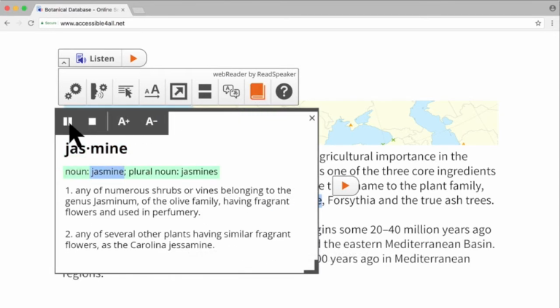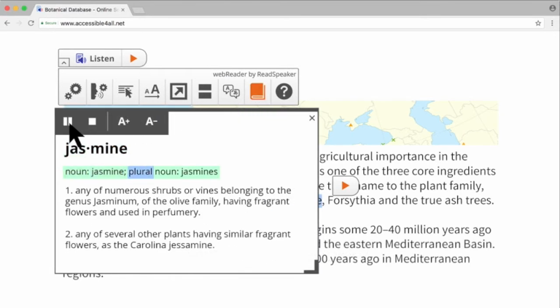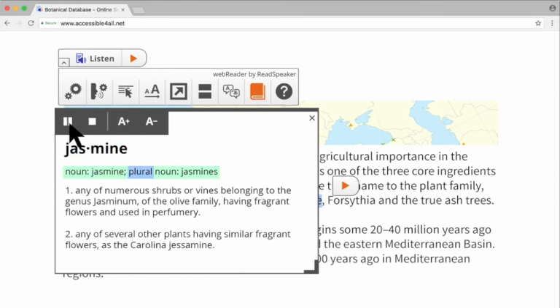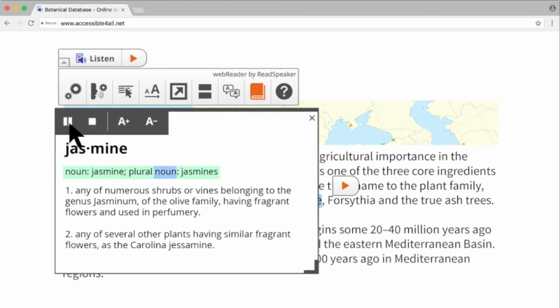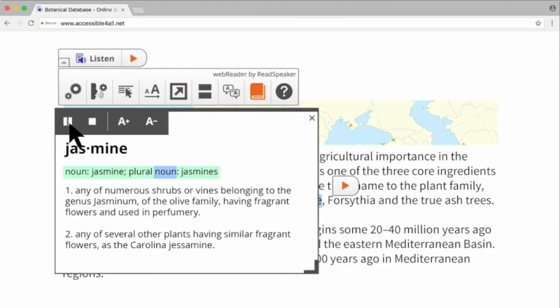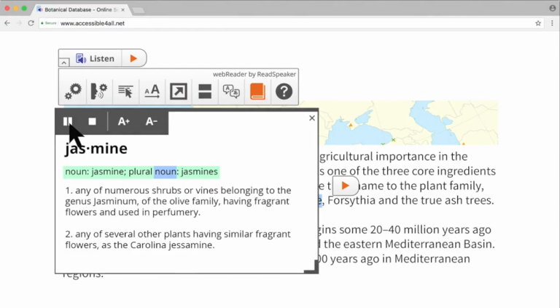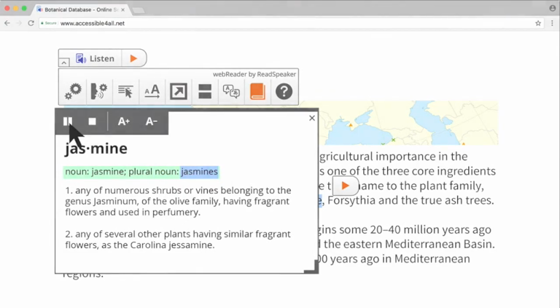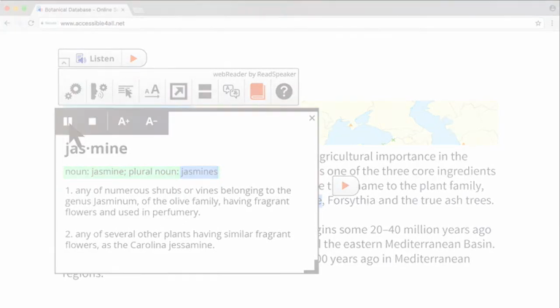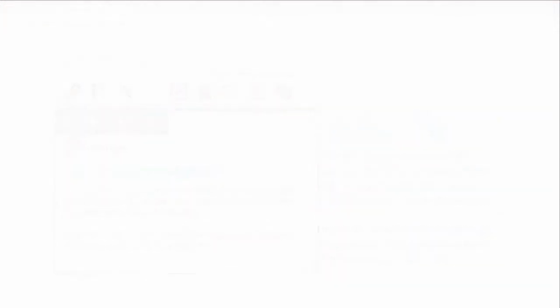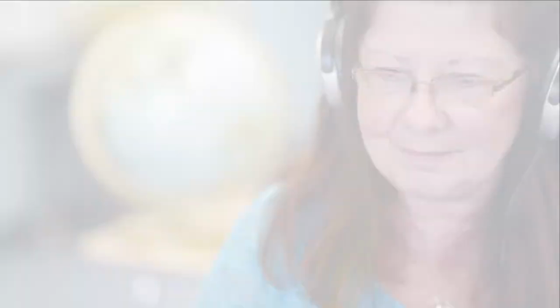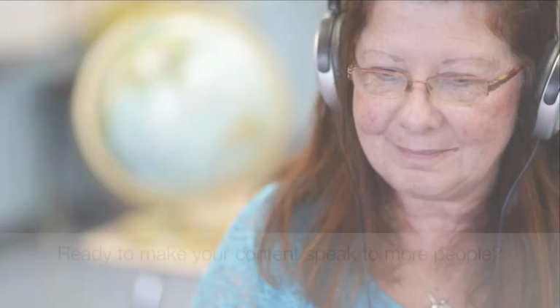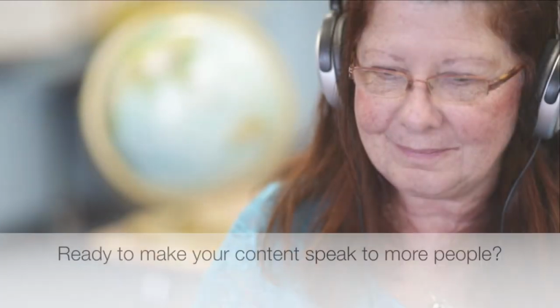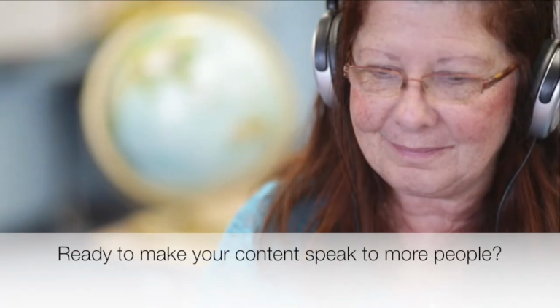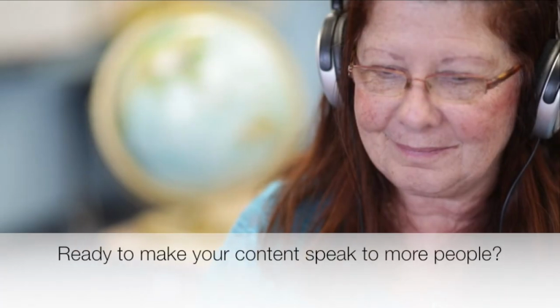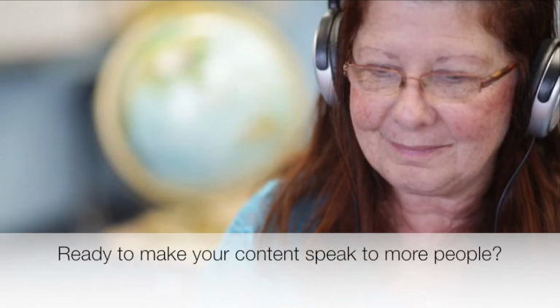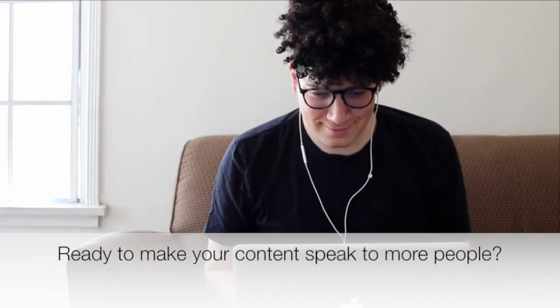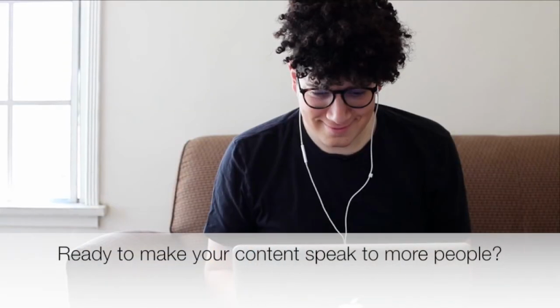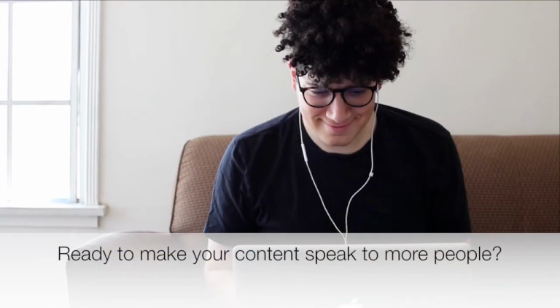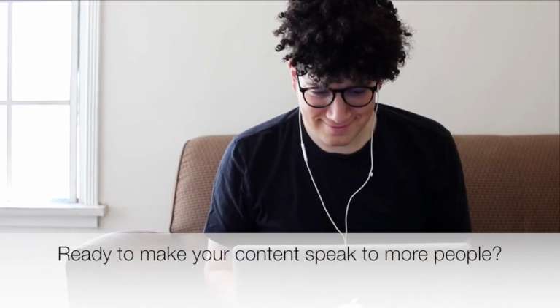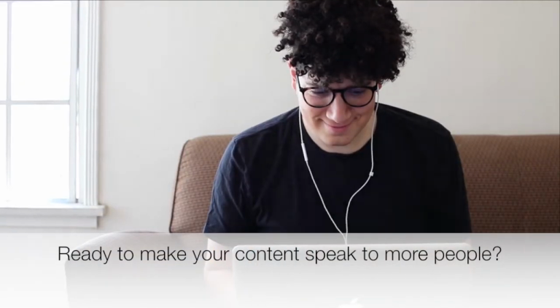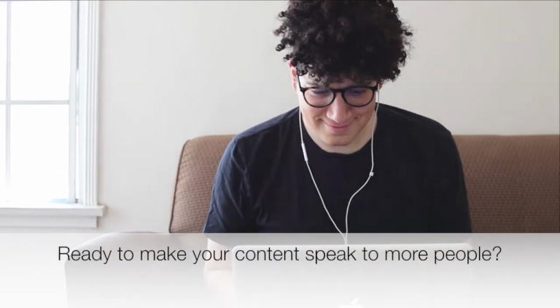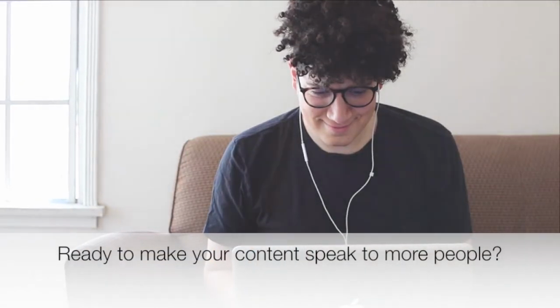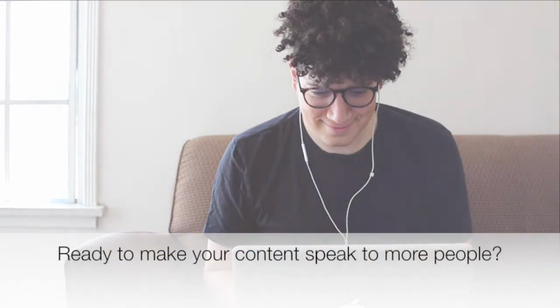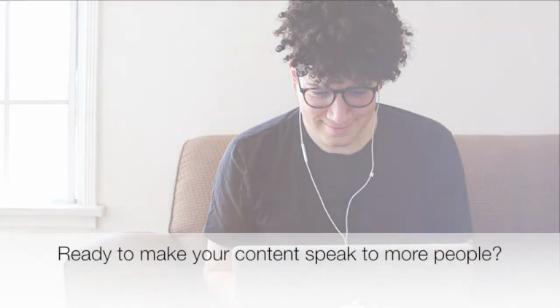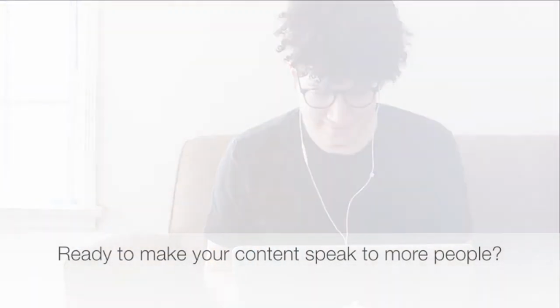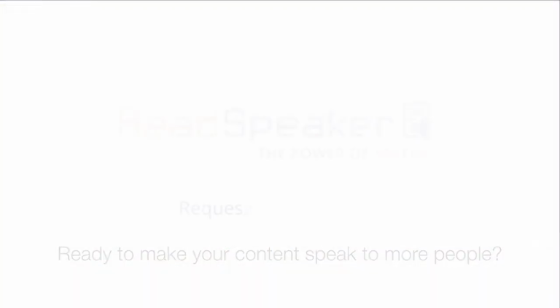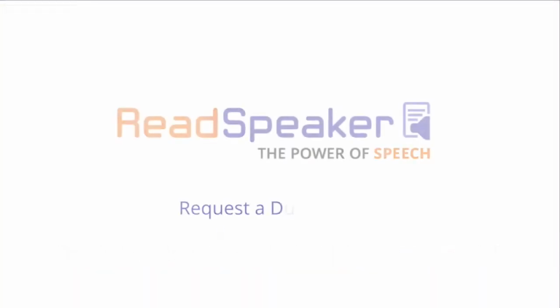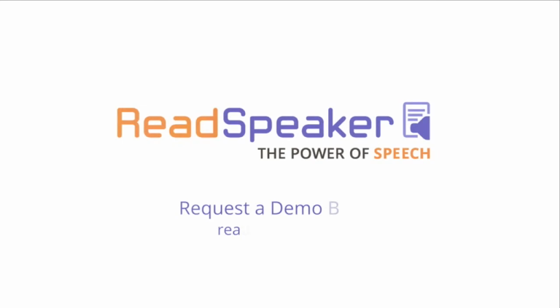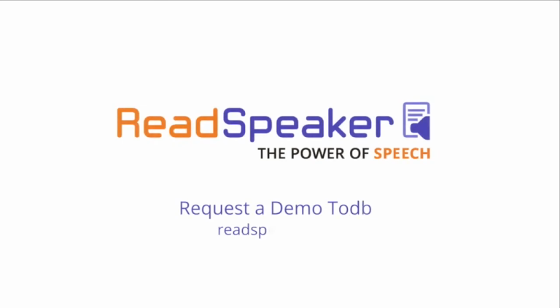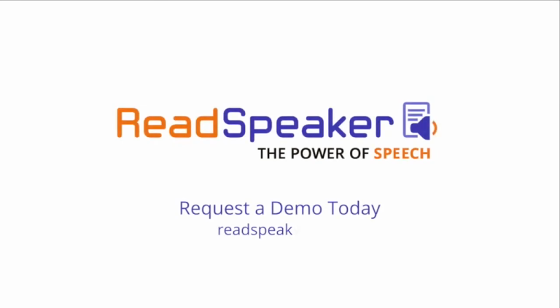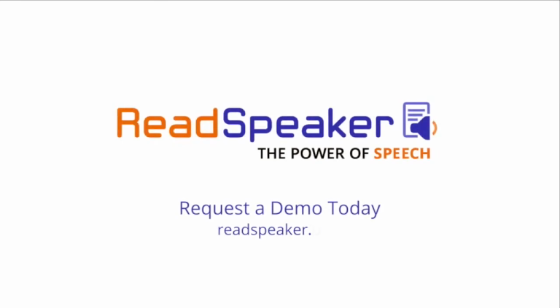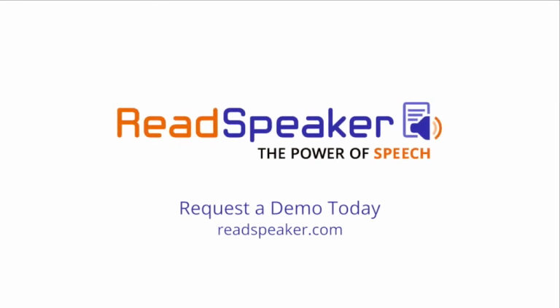Ready to make your content speak to more people? Request a demo today.